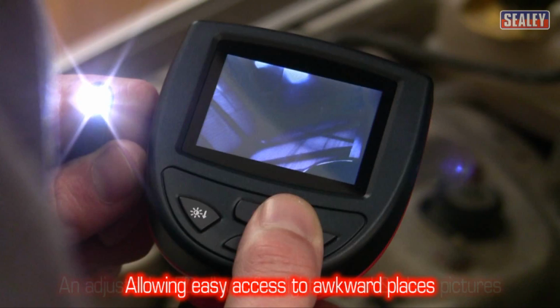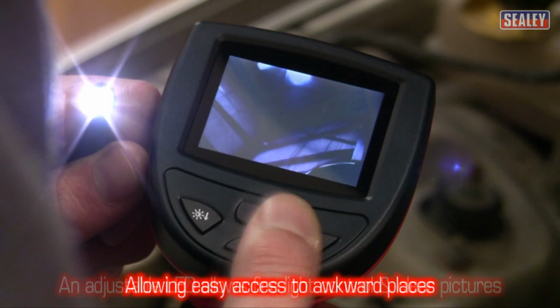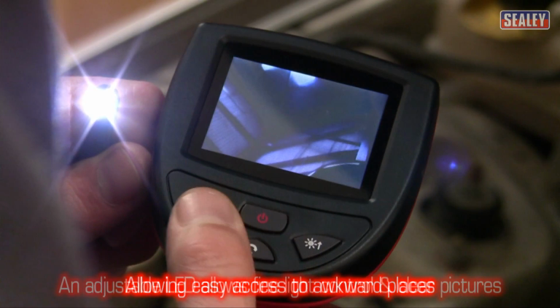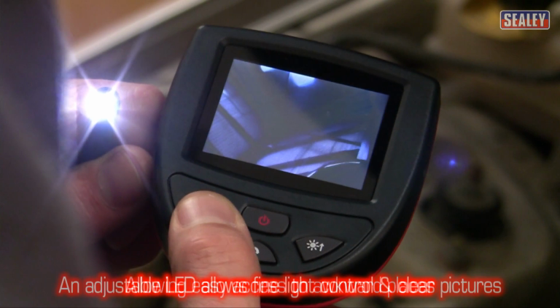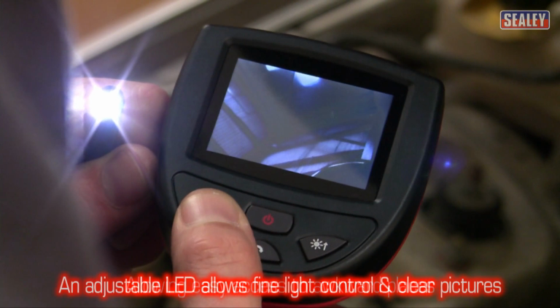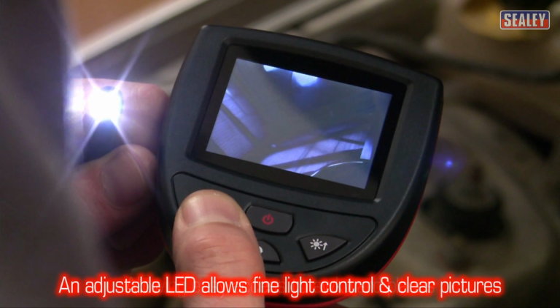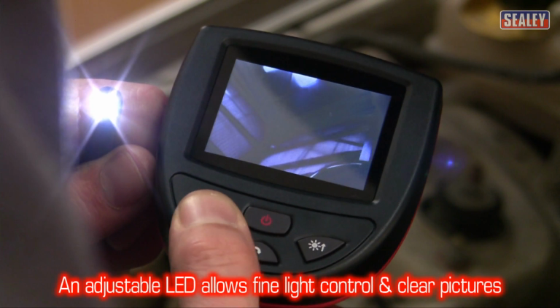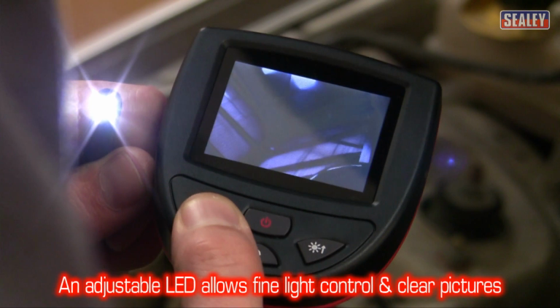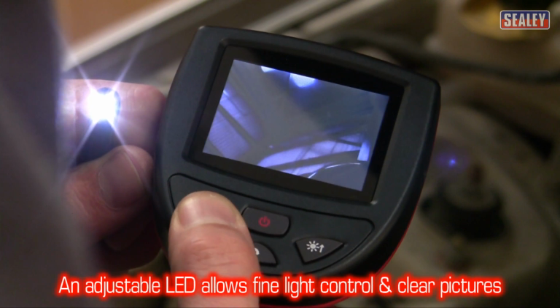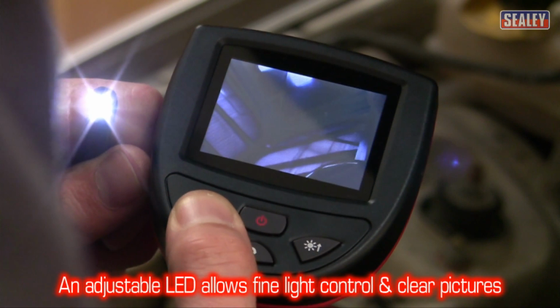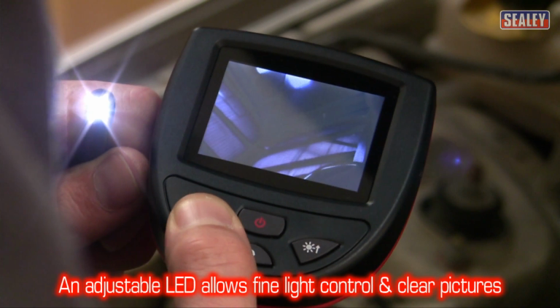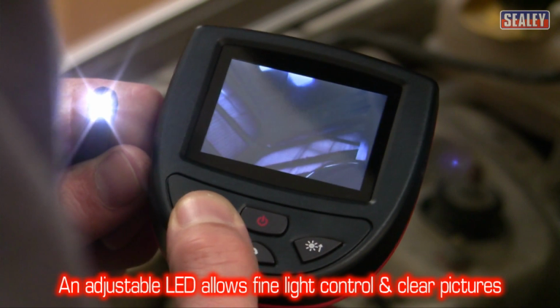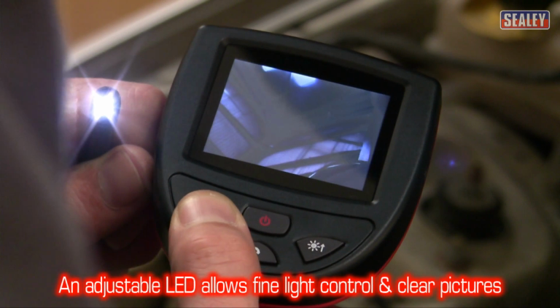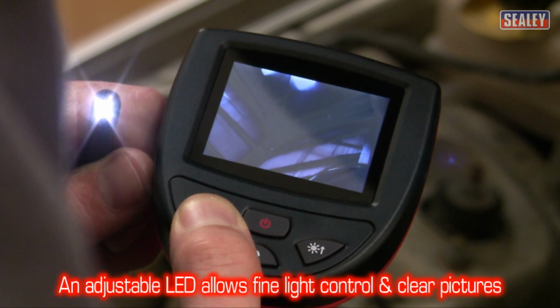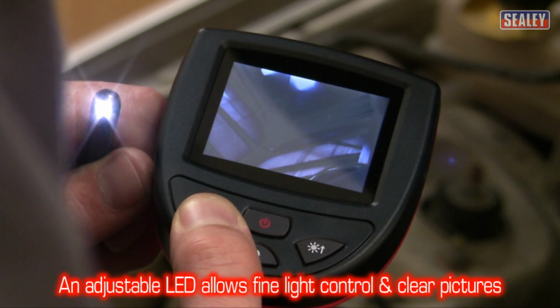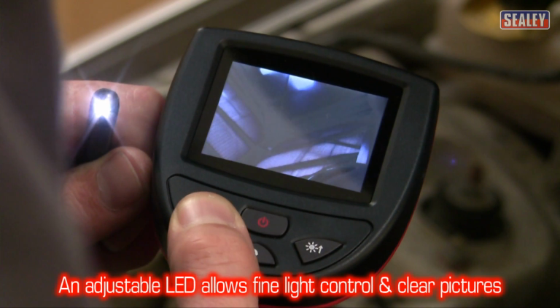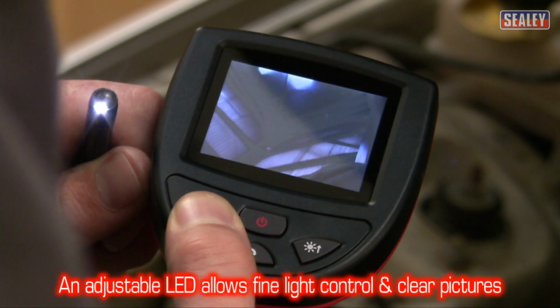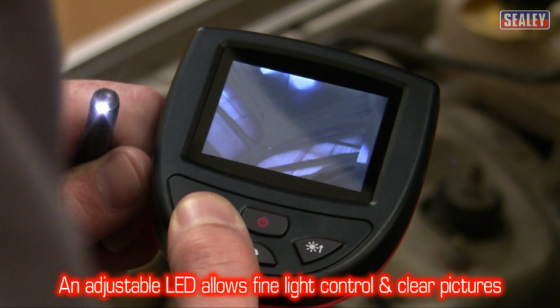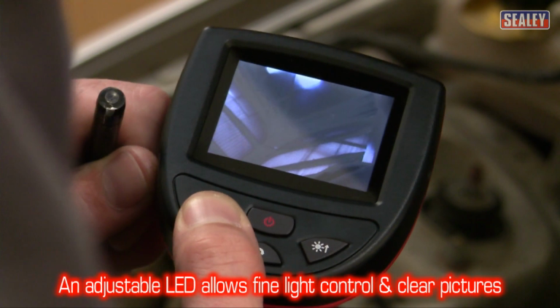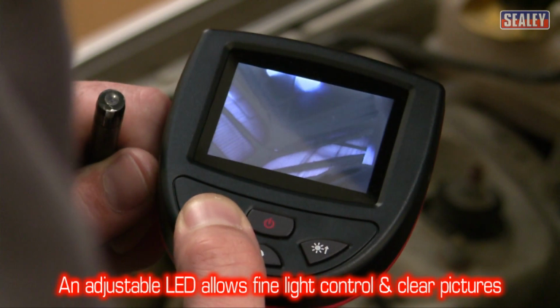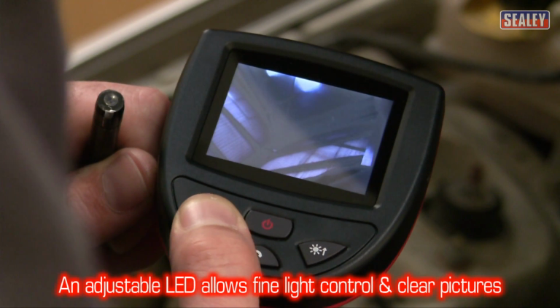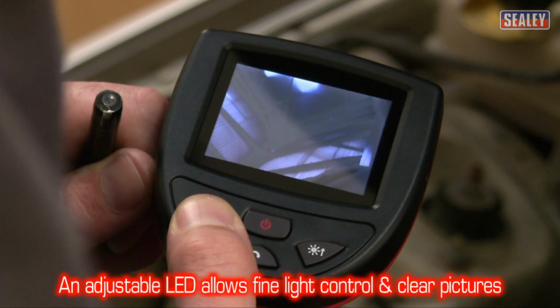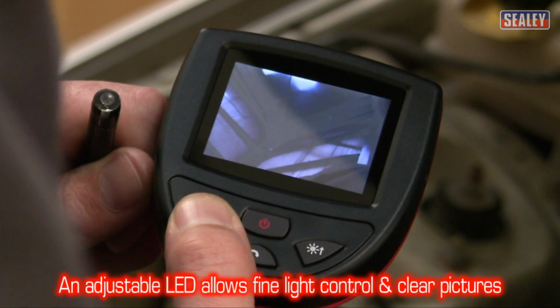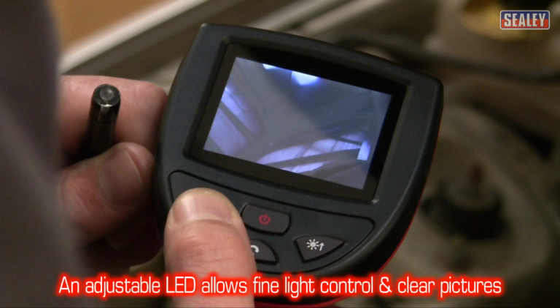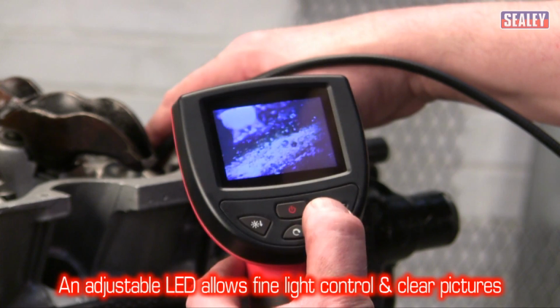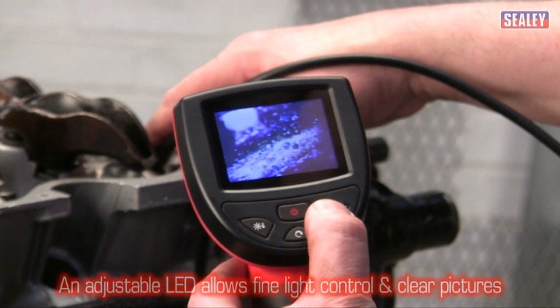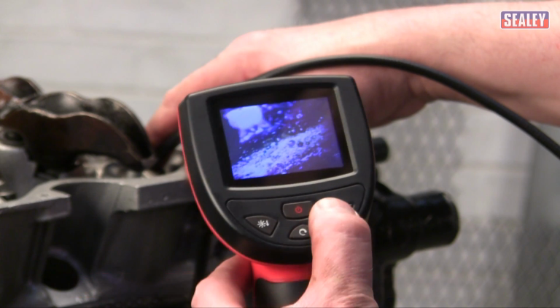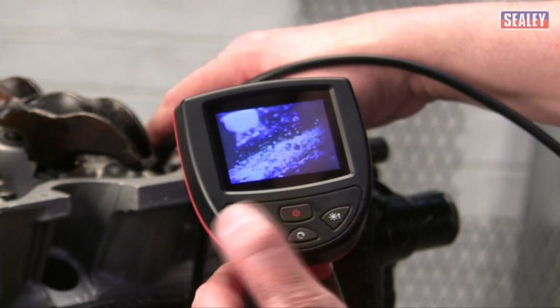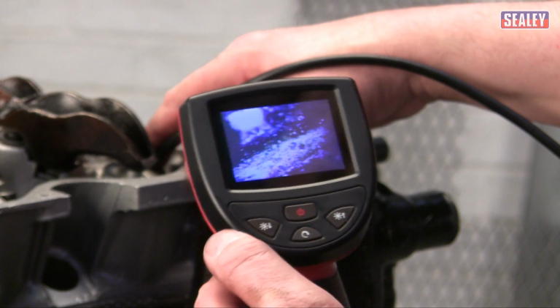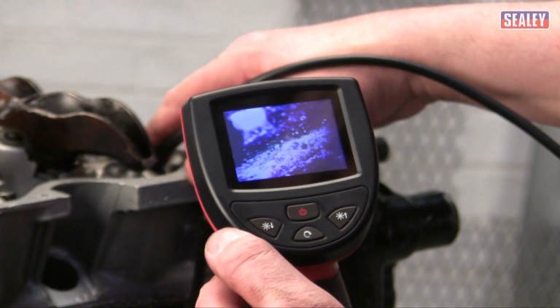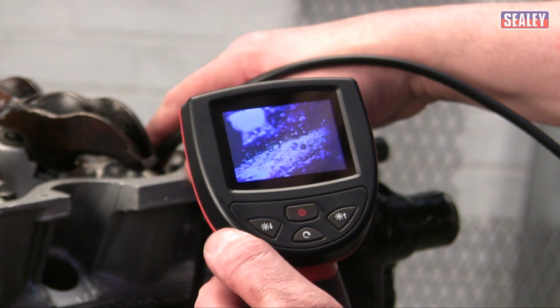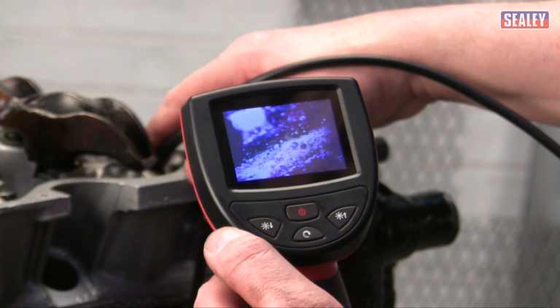The image is illuminated by an adjustable LED, which is ideal for viewing in dark areas.